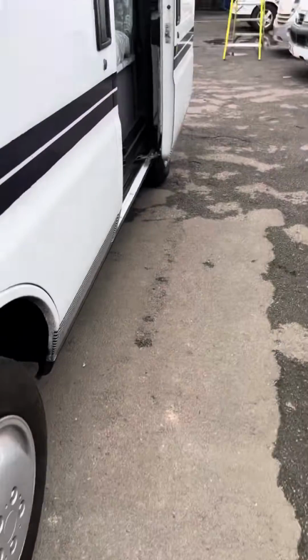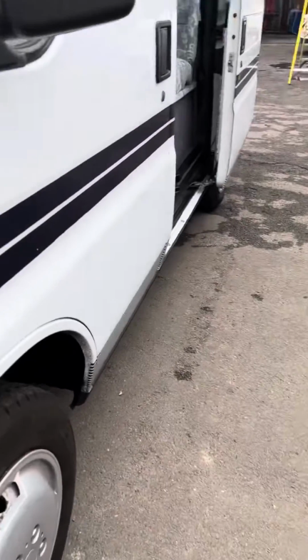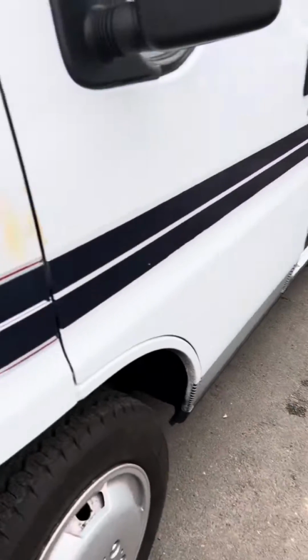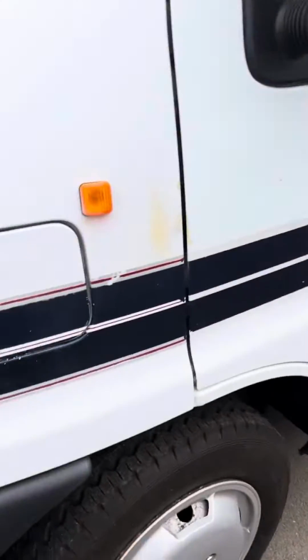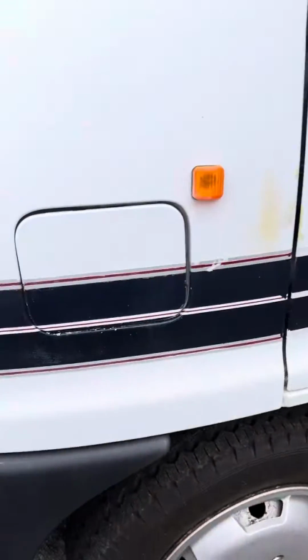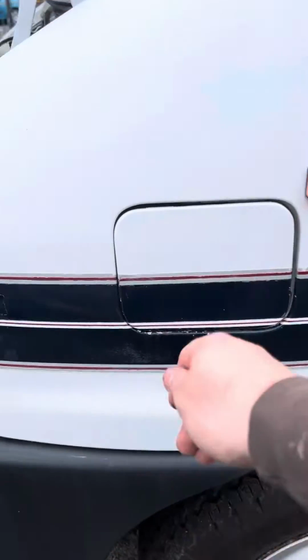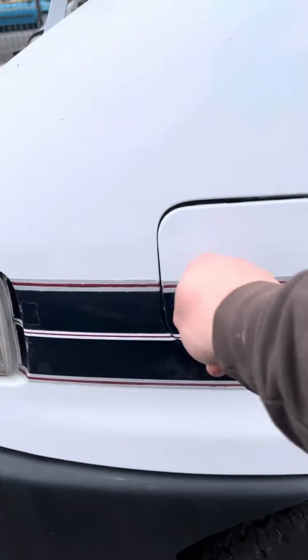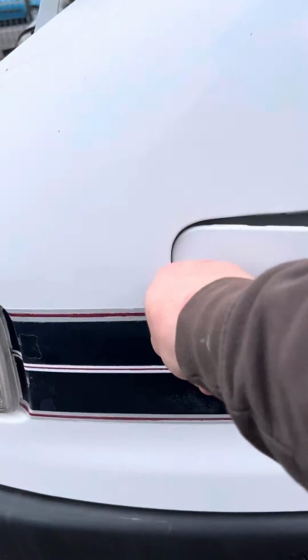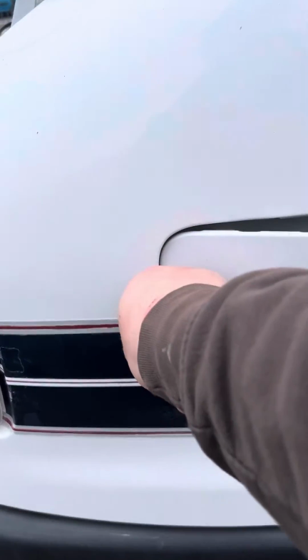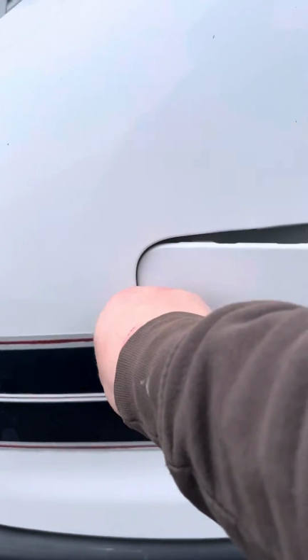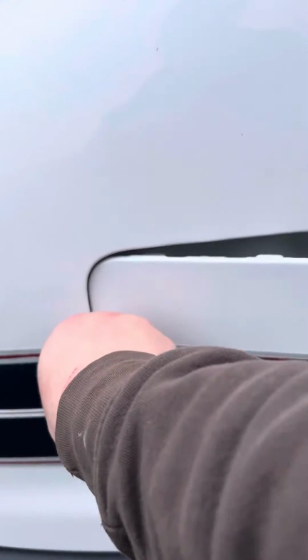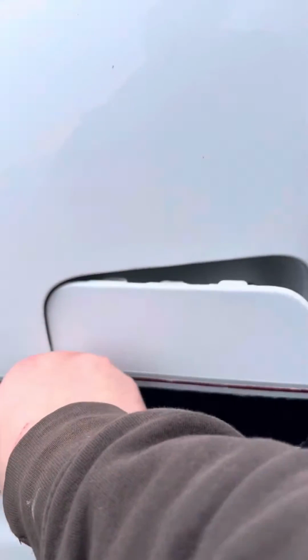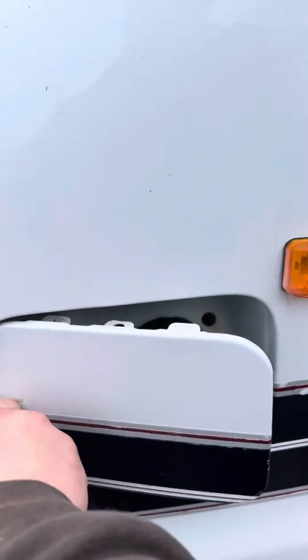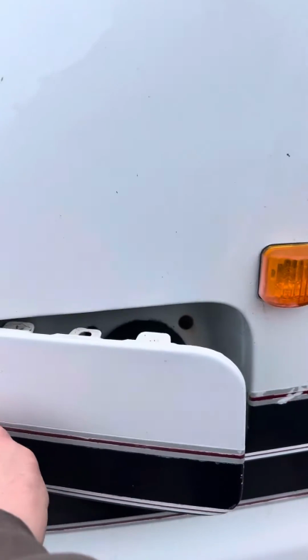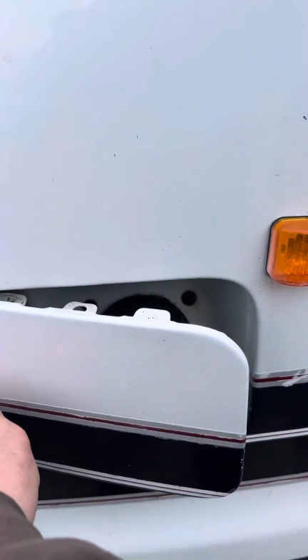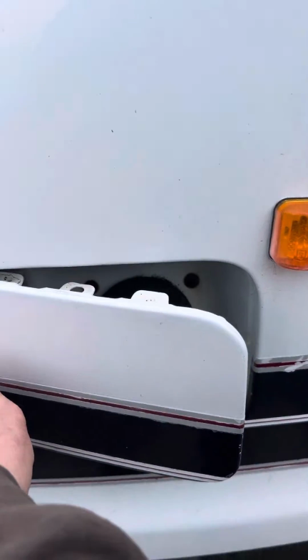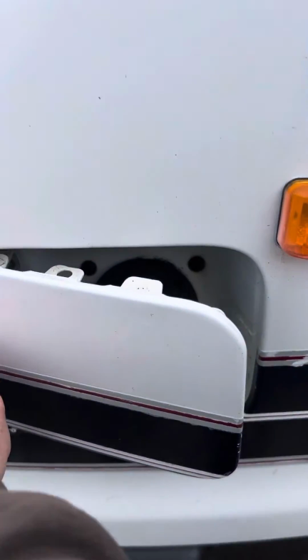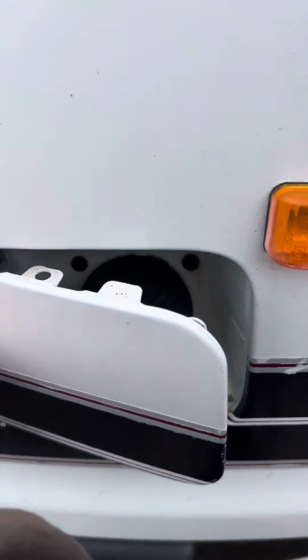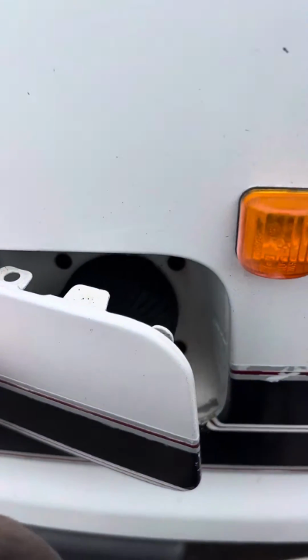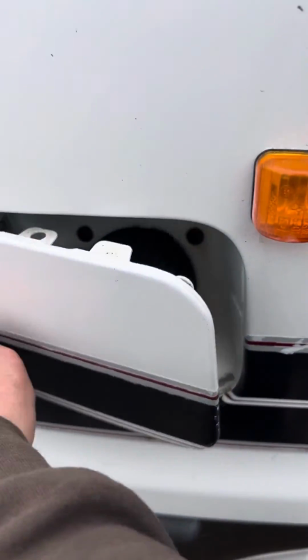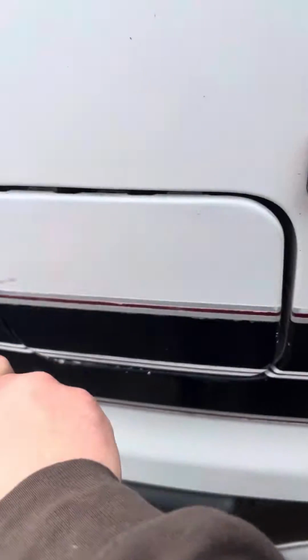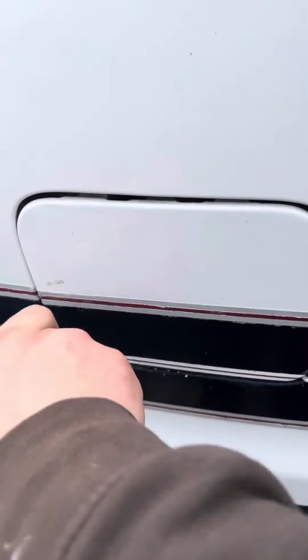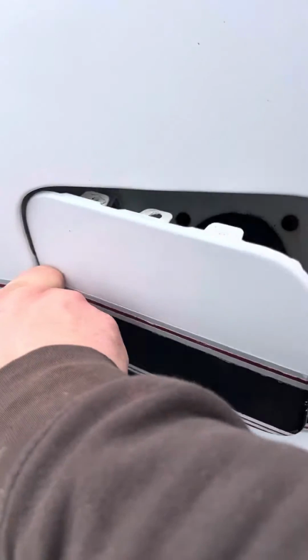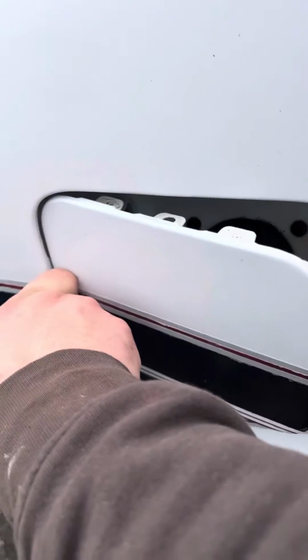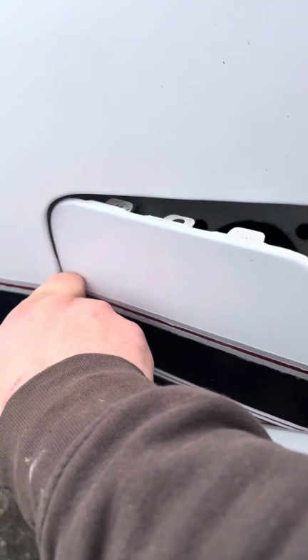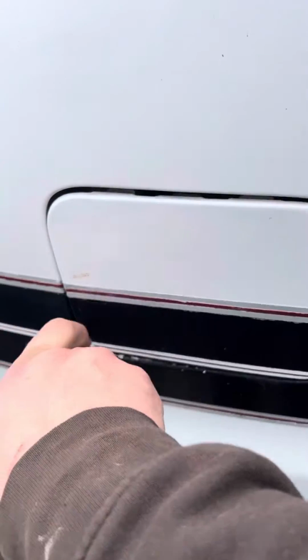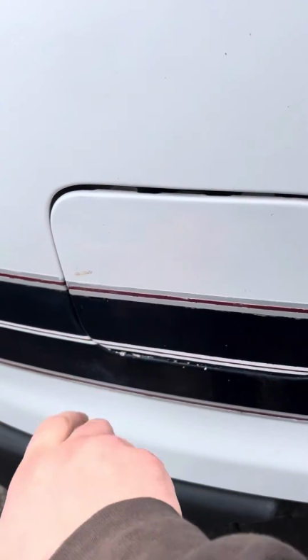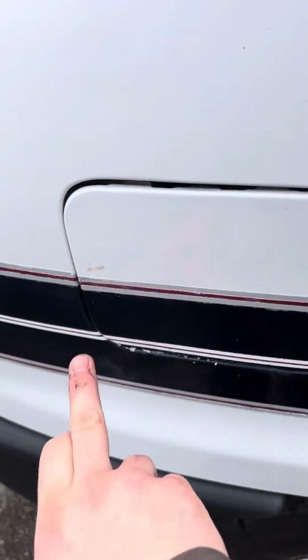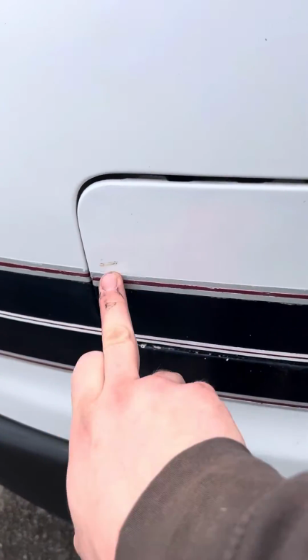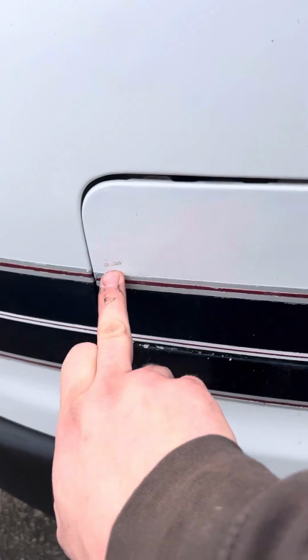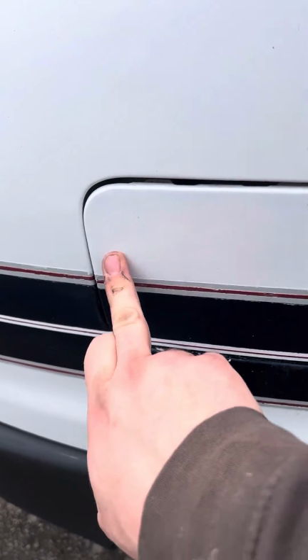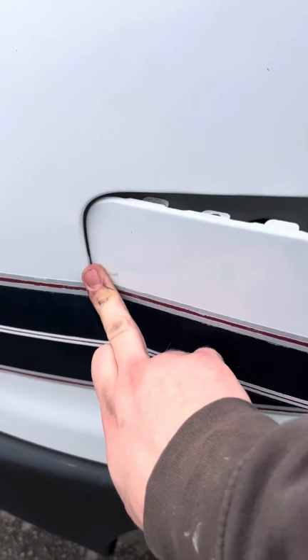Your fuel filling point is this one just inside here. You just push on this one side here to open it up.